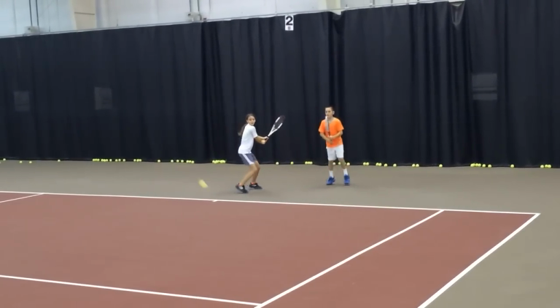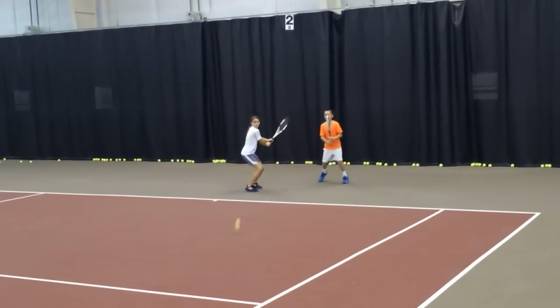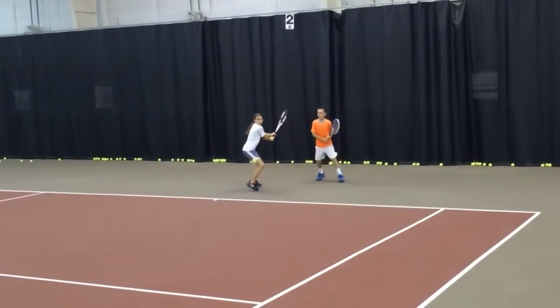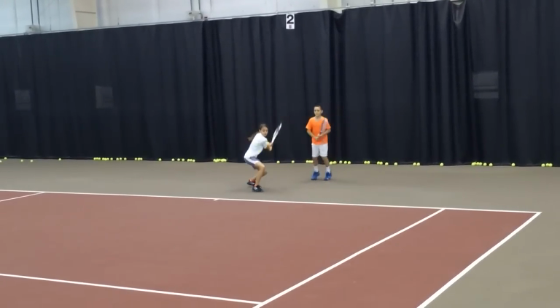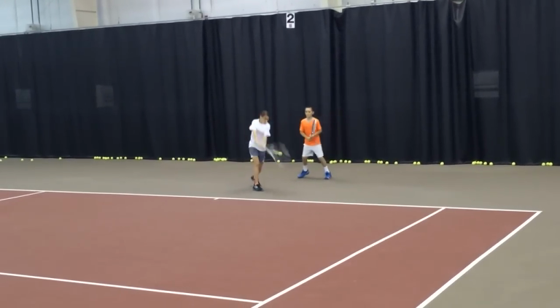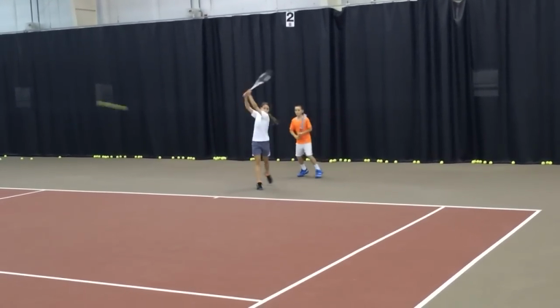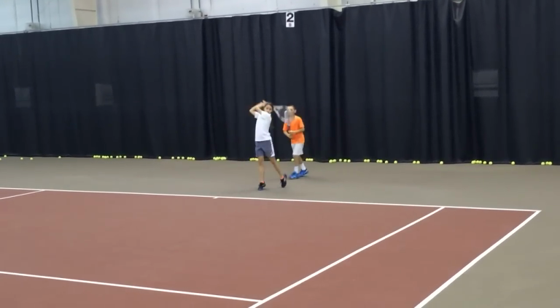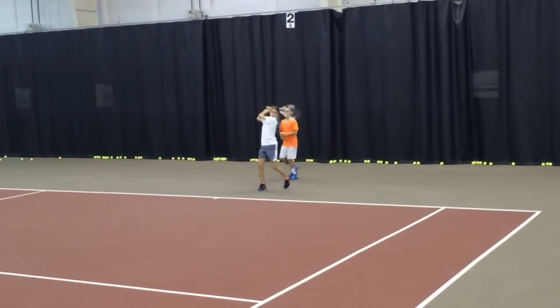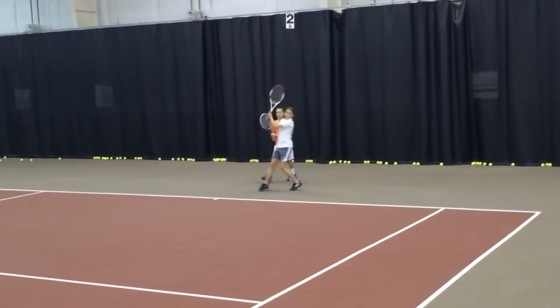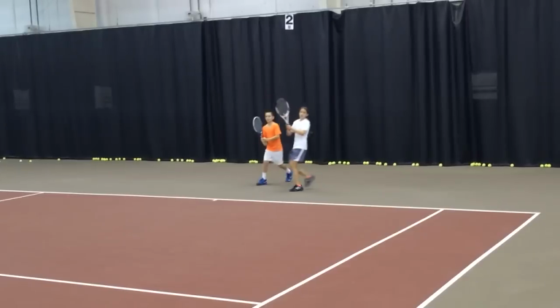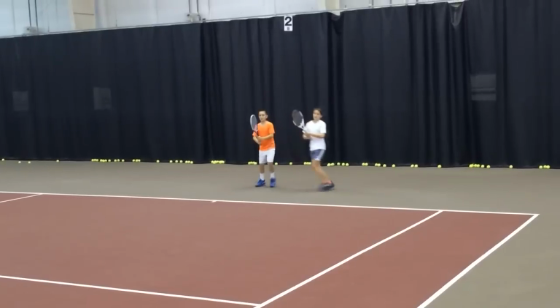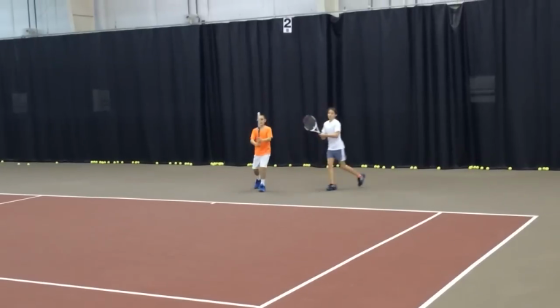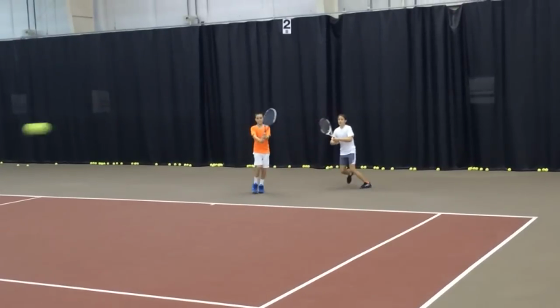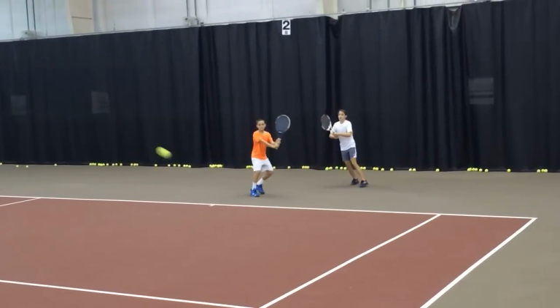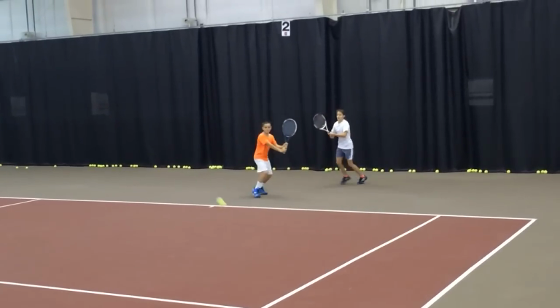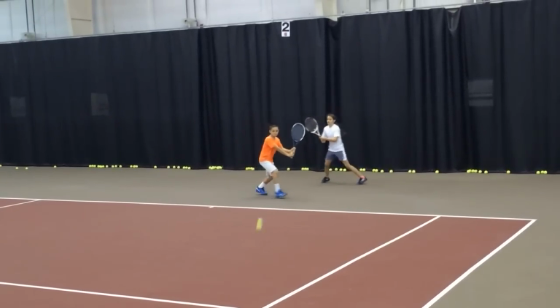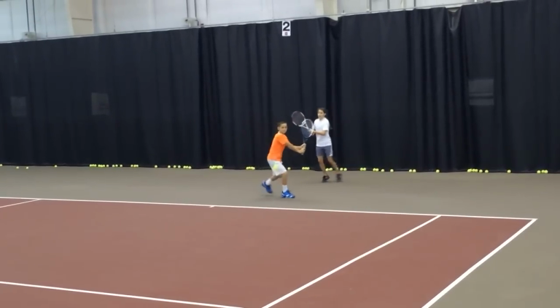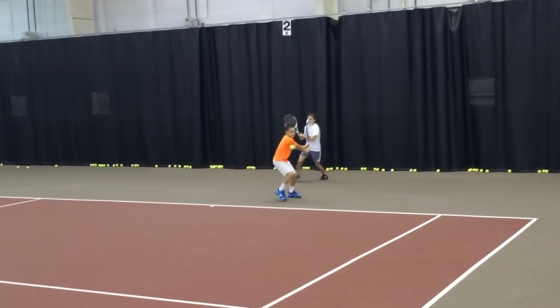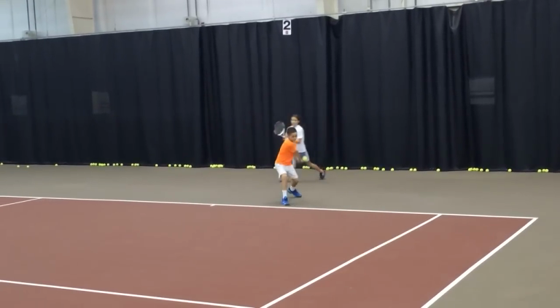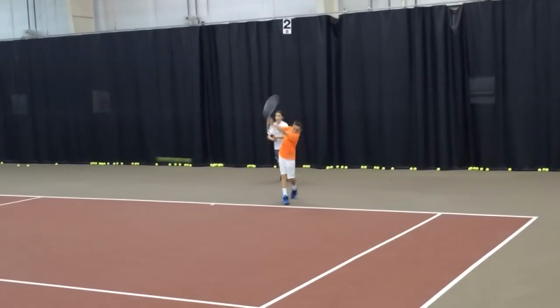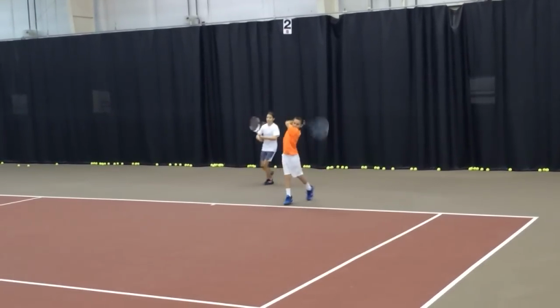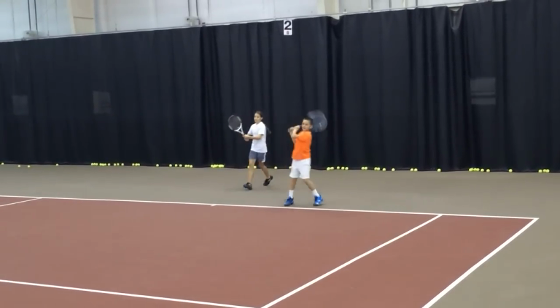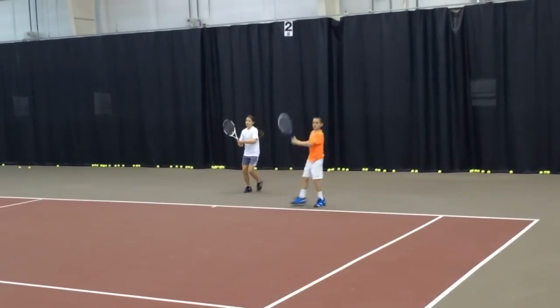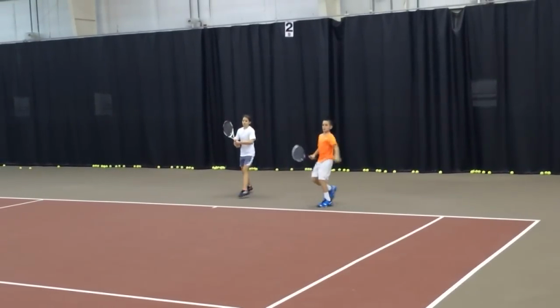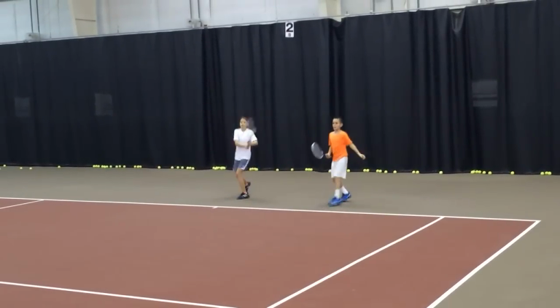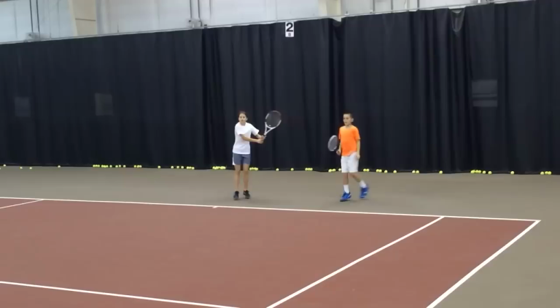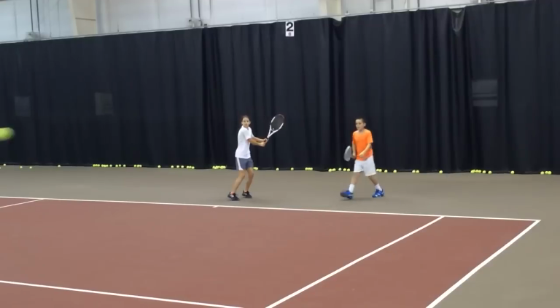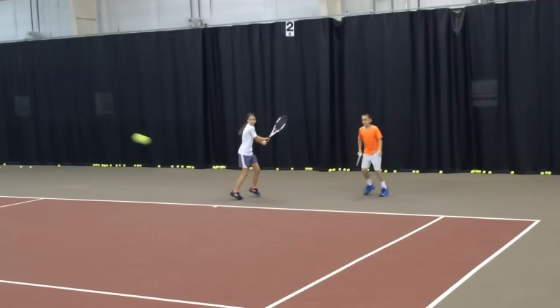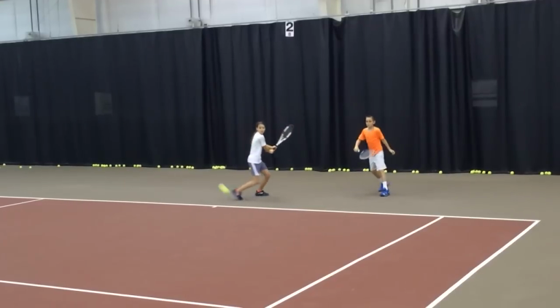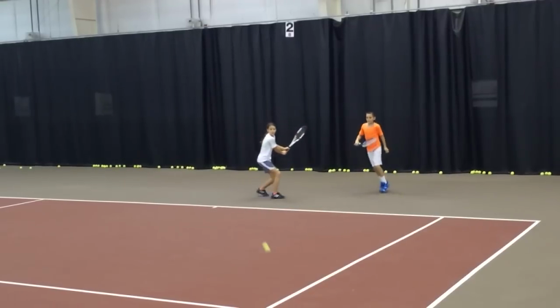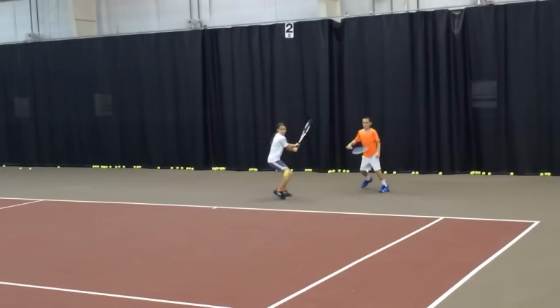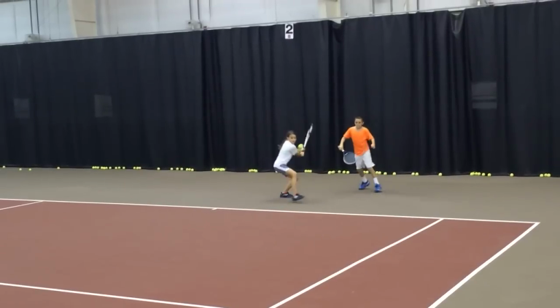Move, Victor, move. You got to be fast today. Fast. You got to run light. Be athletic. Go, go, go.